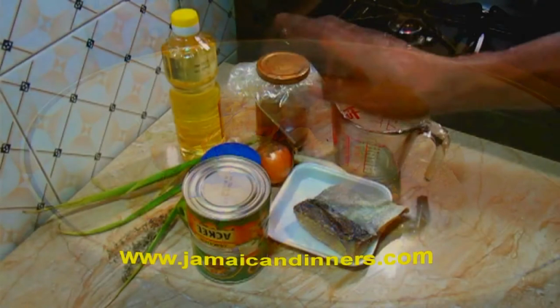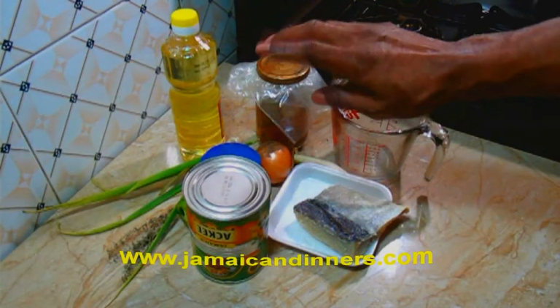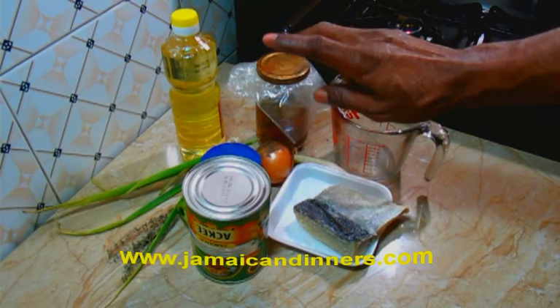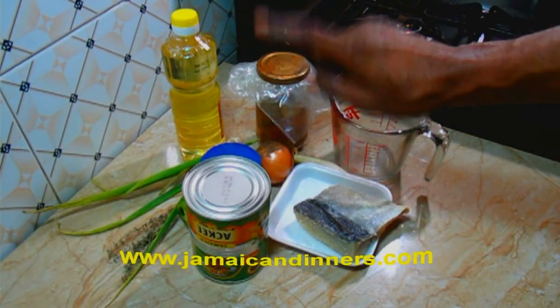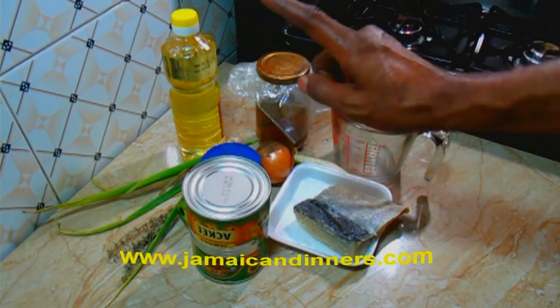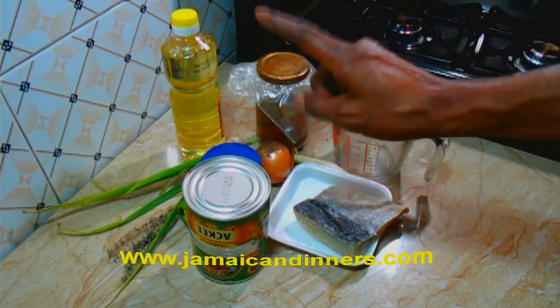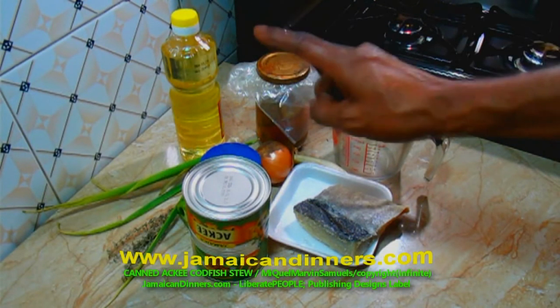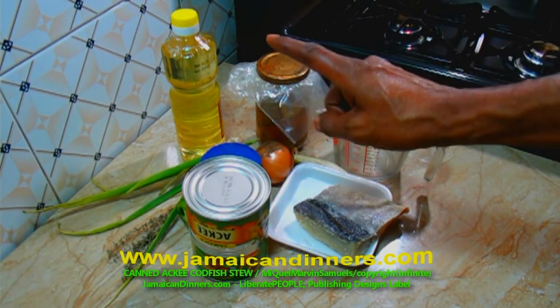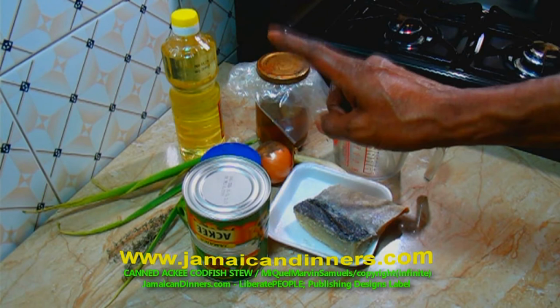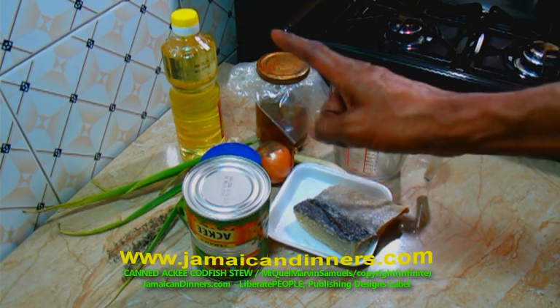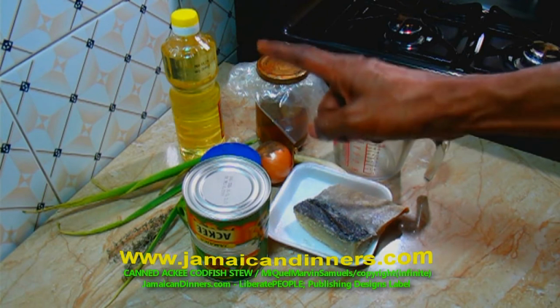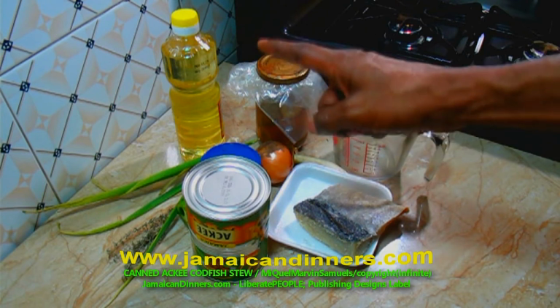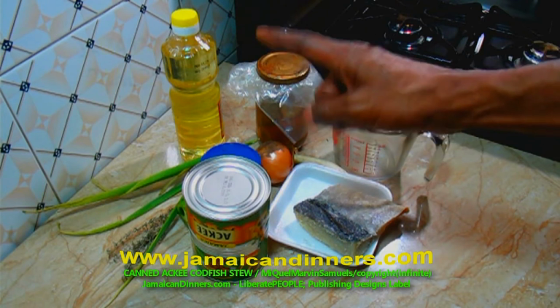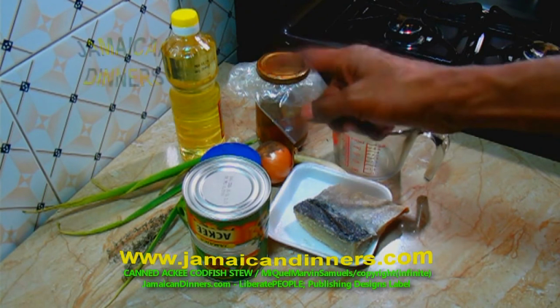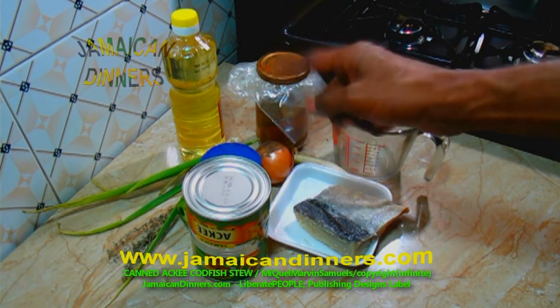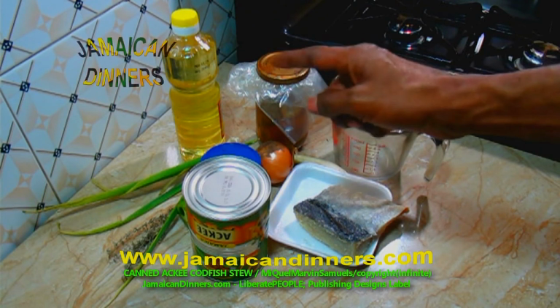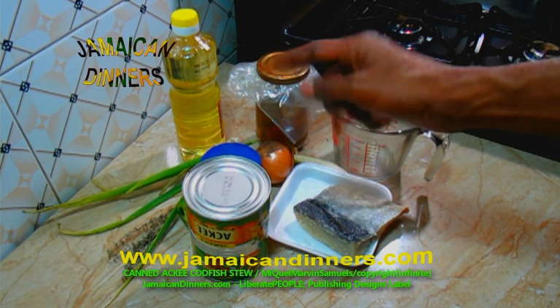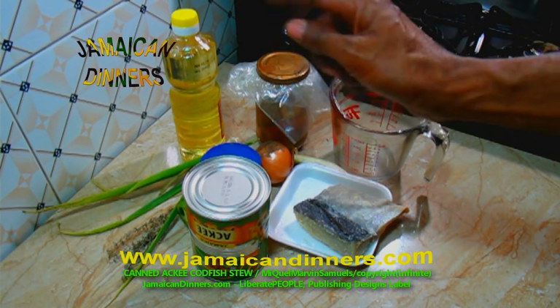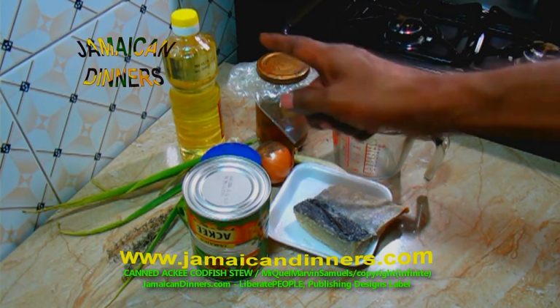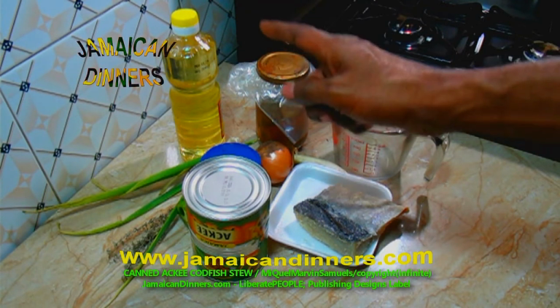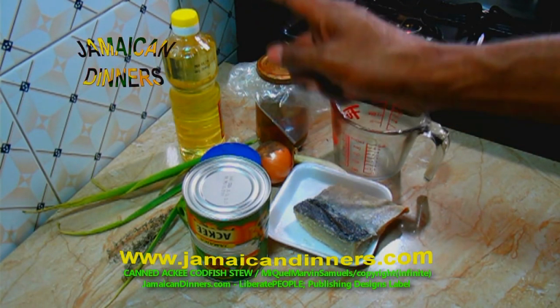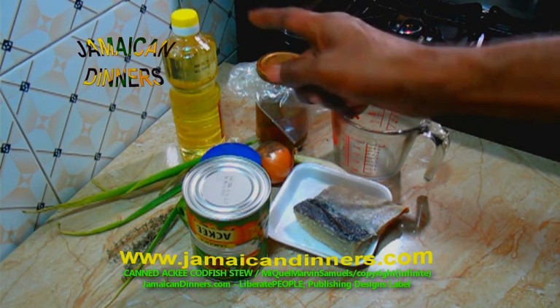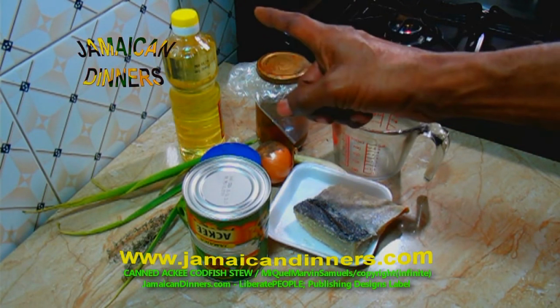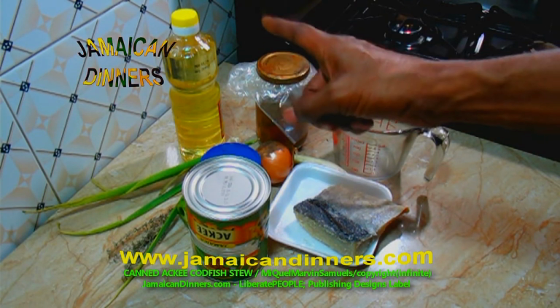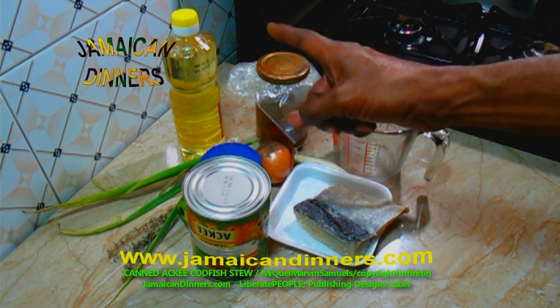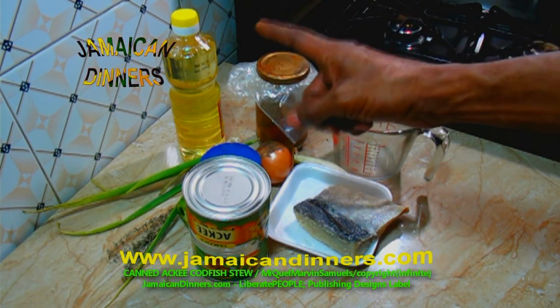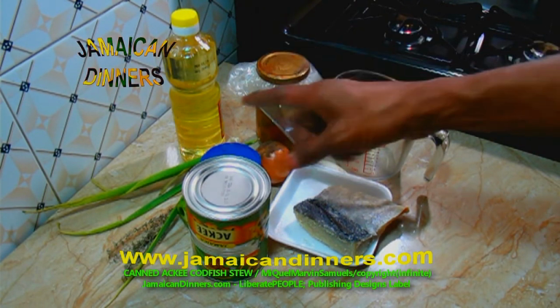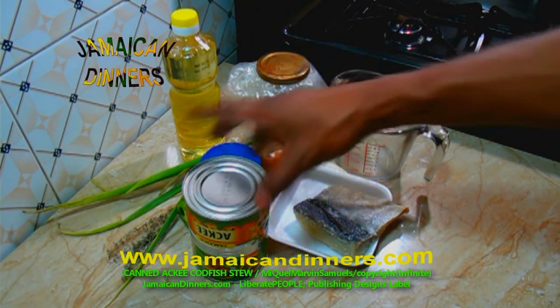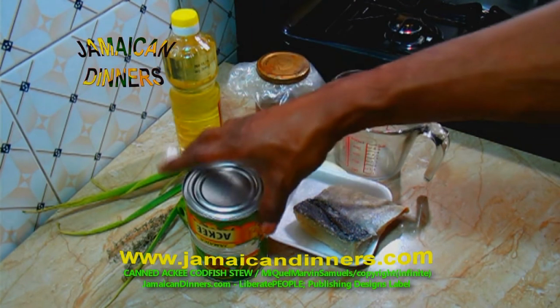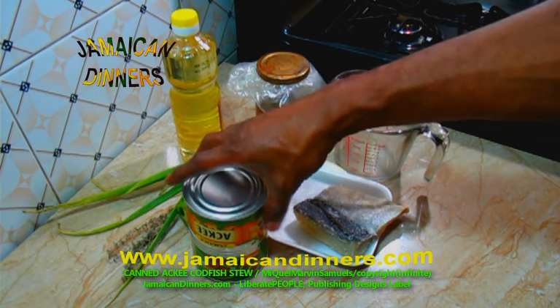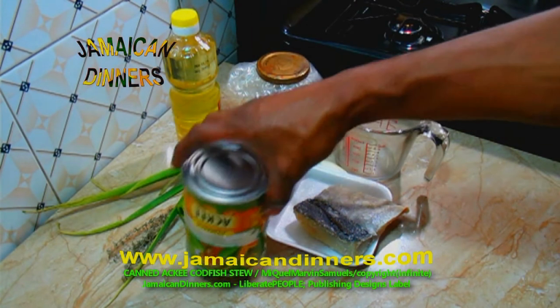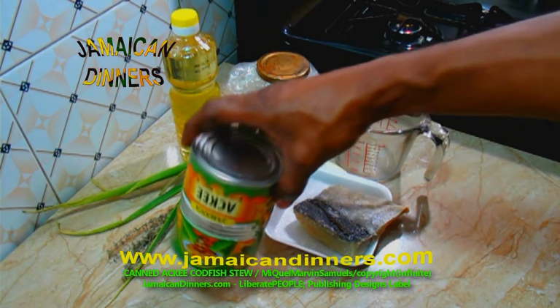Hello, my name is Miguel. Today I'm gonna make for you canned ackee fruit and codfish.